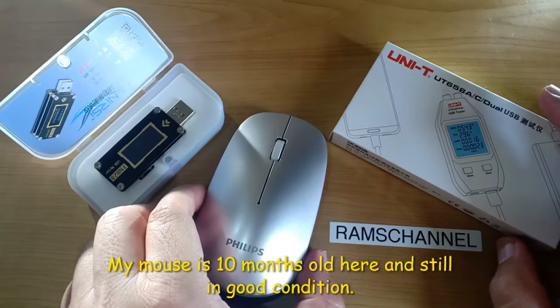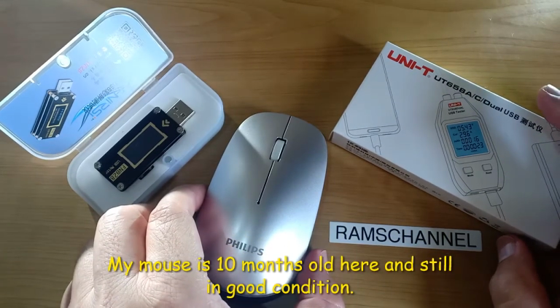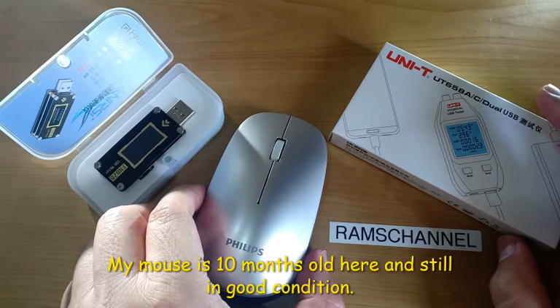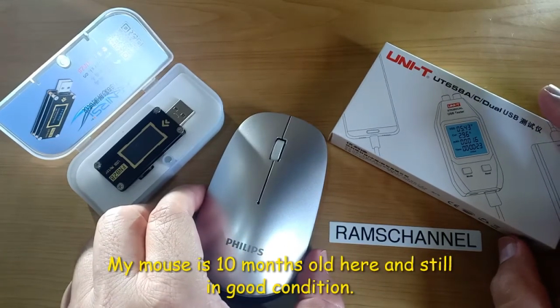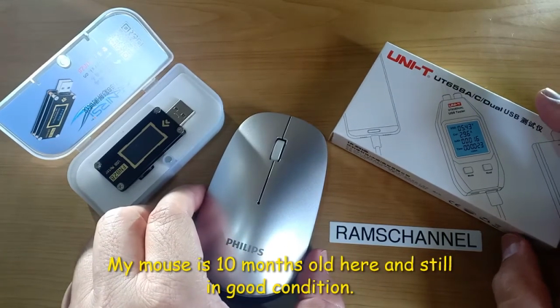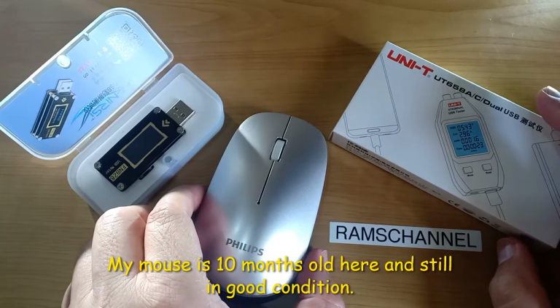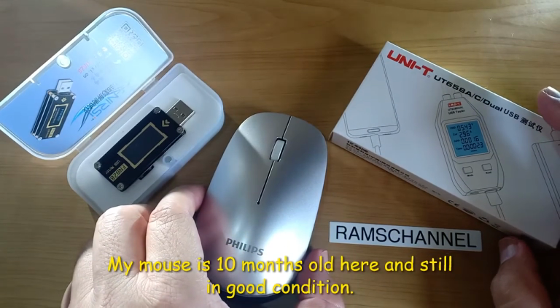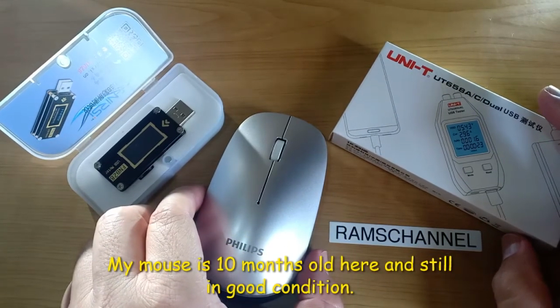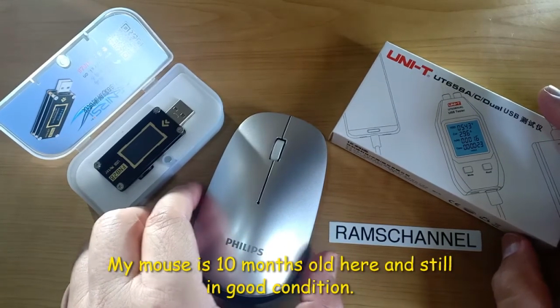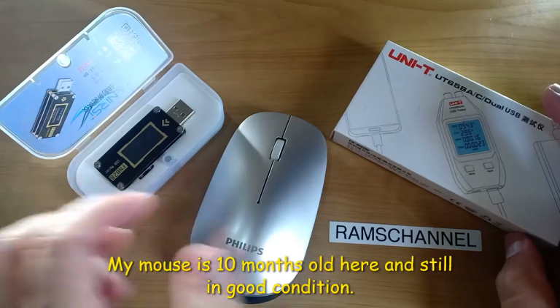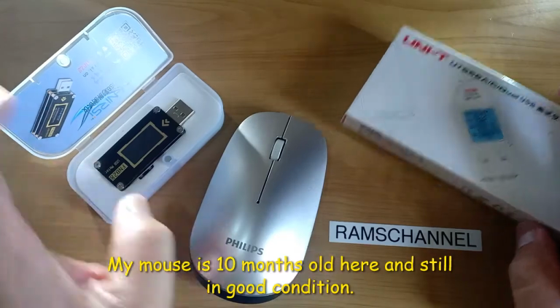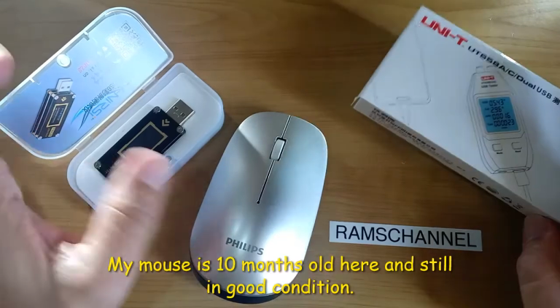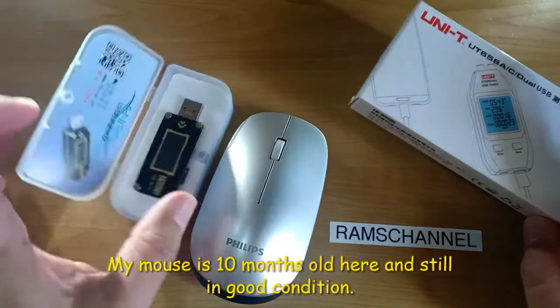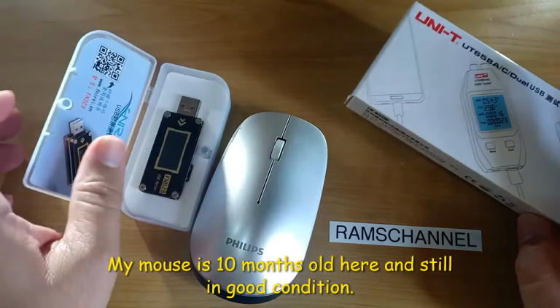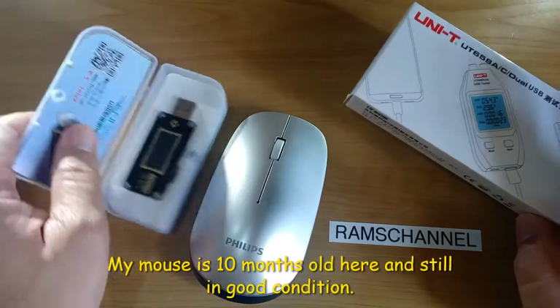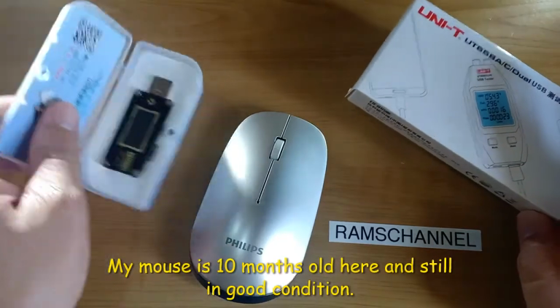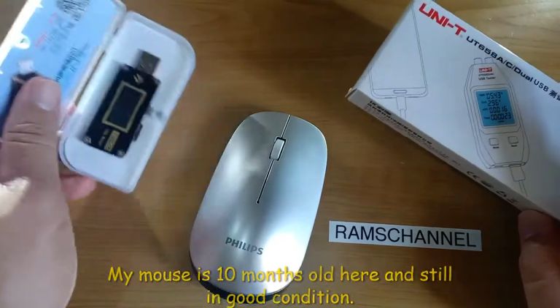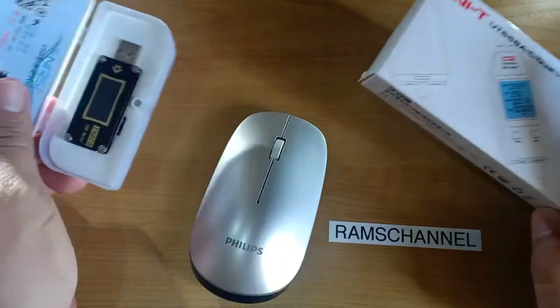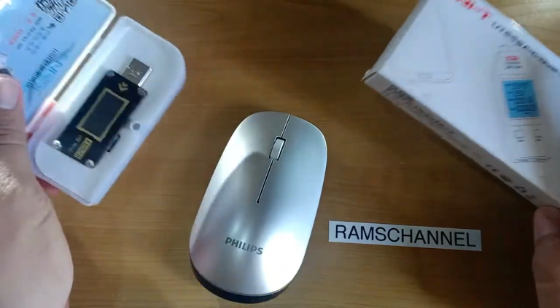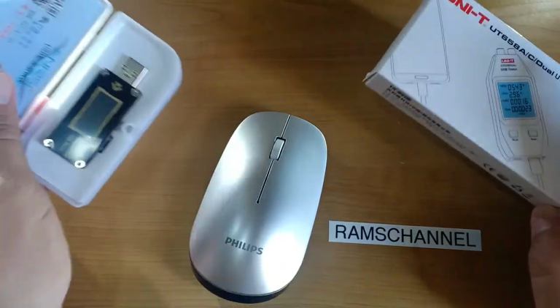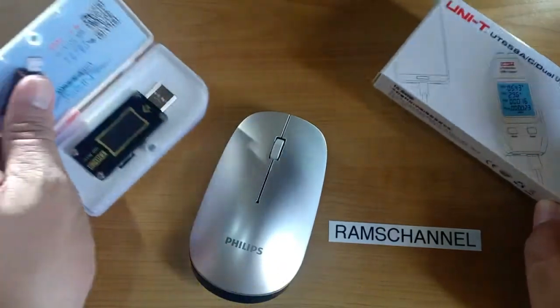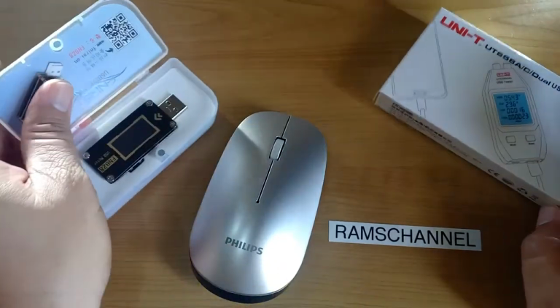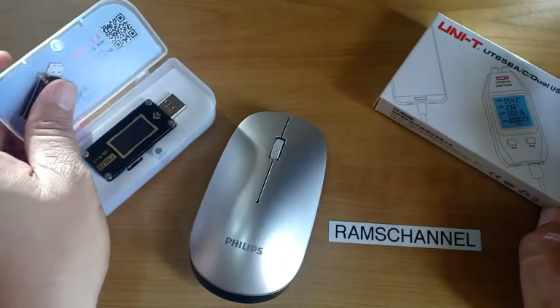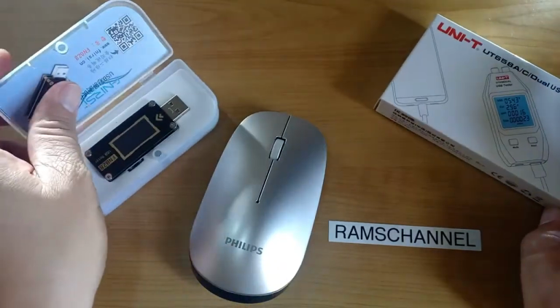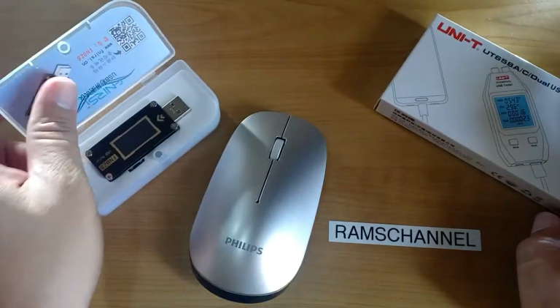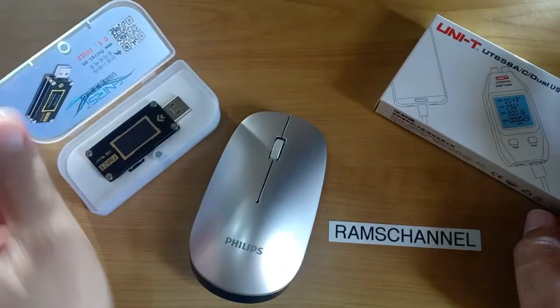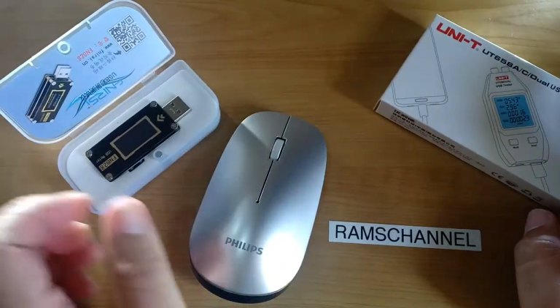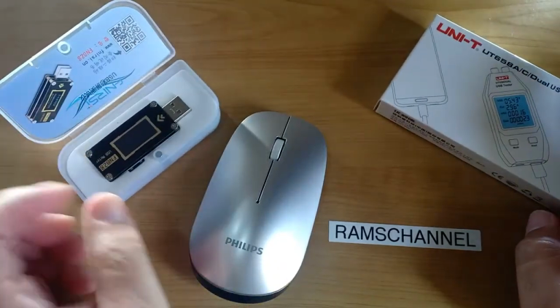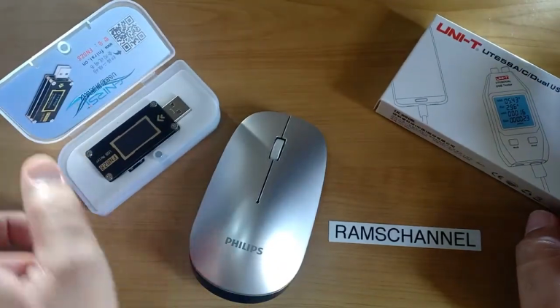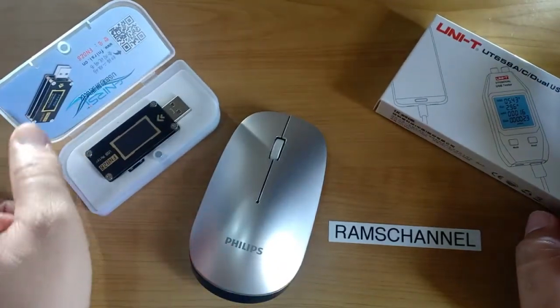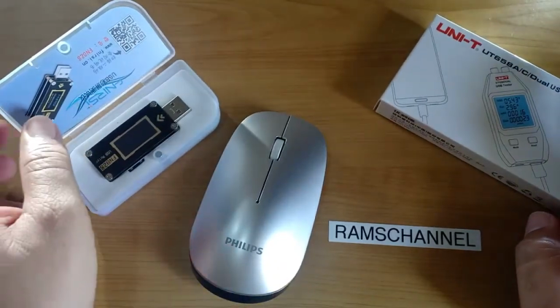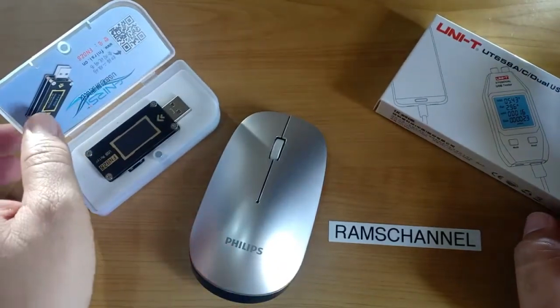Just recently I acquired two of these. Today I will show you the results.